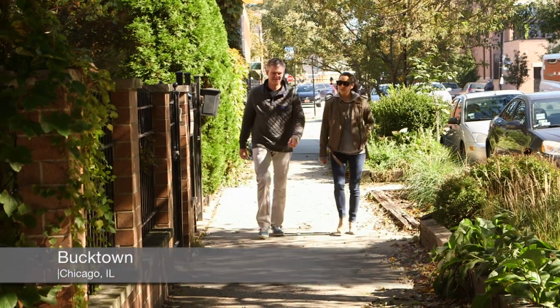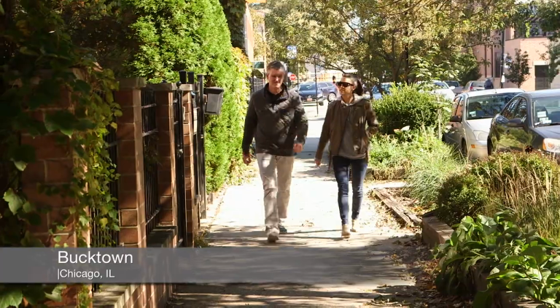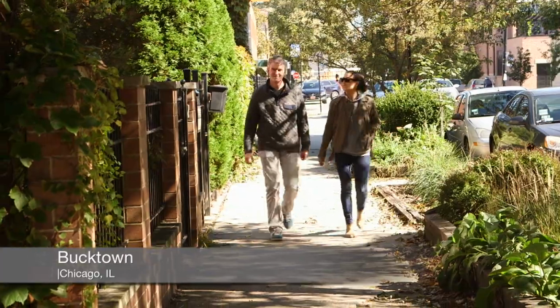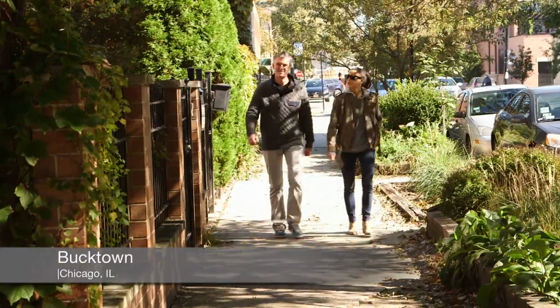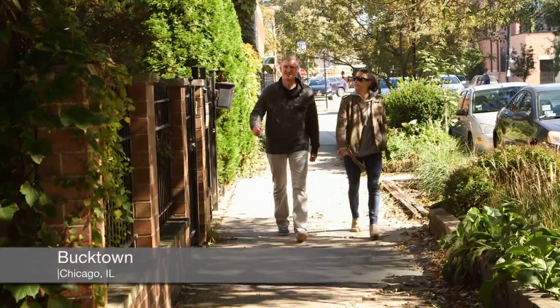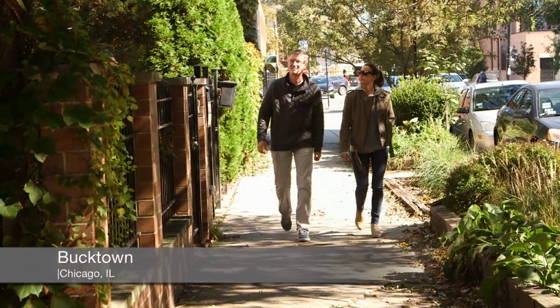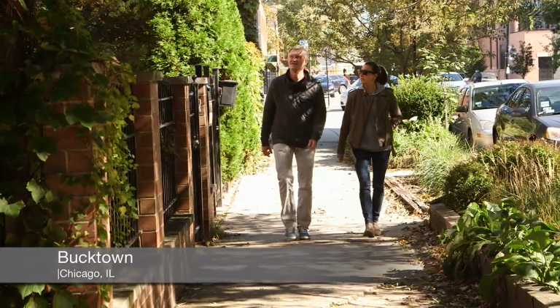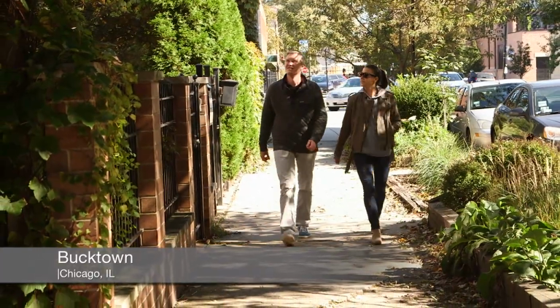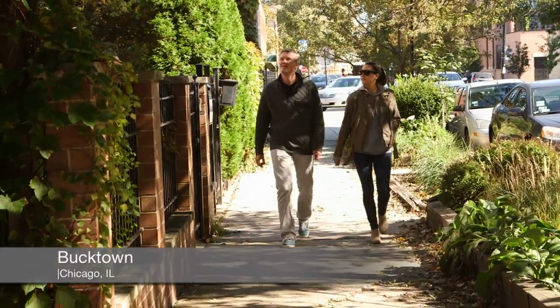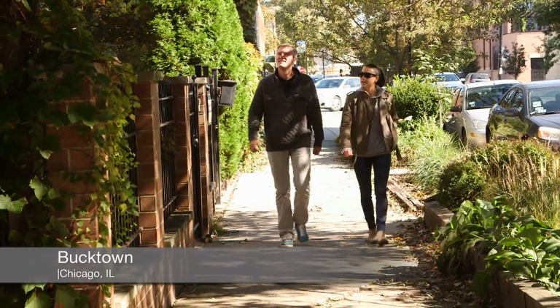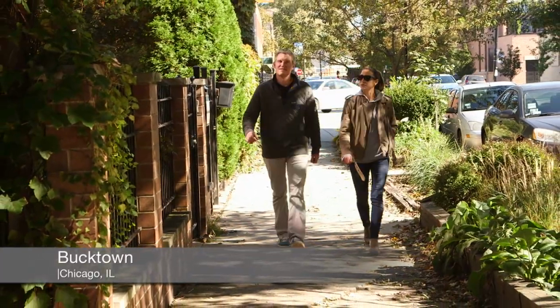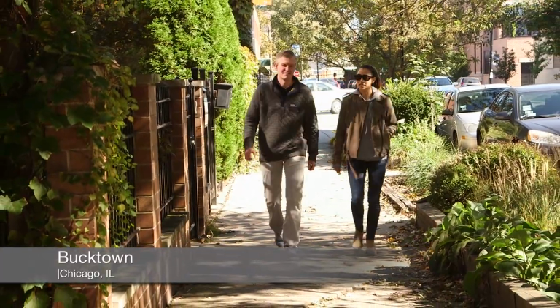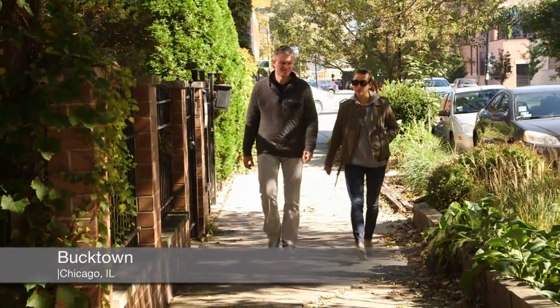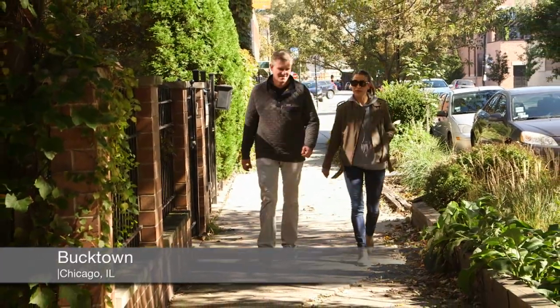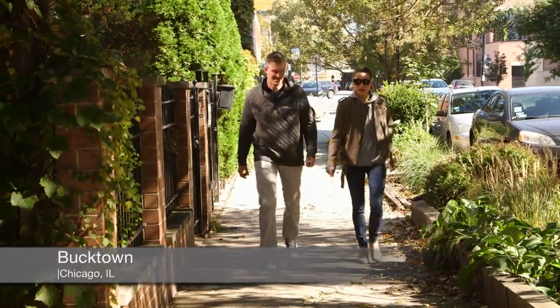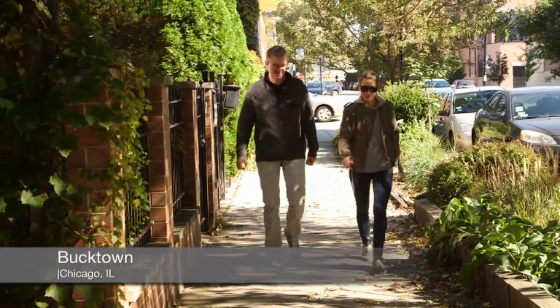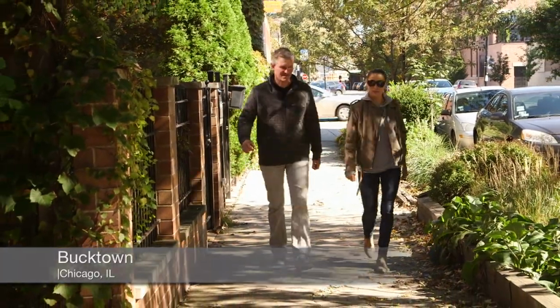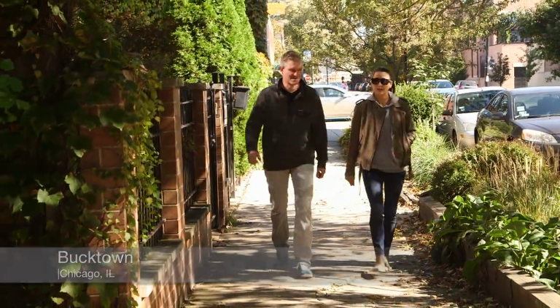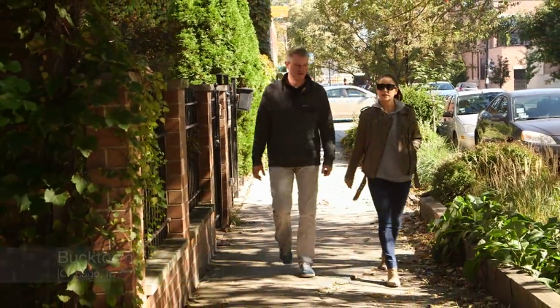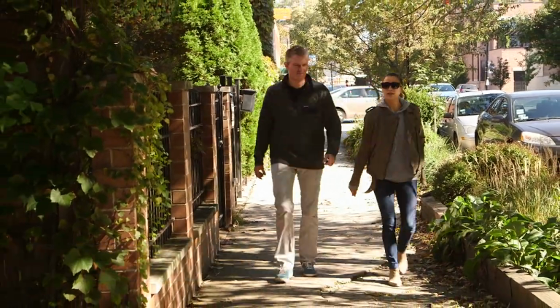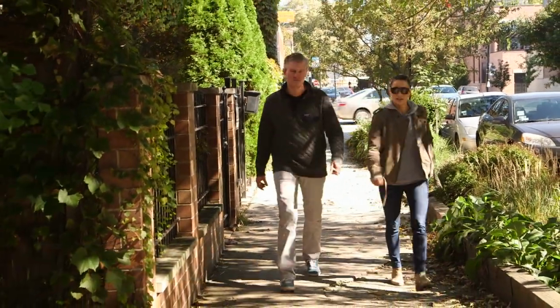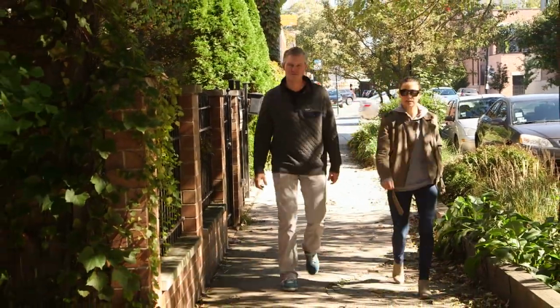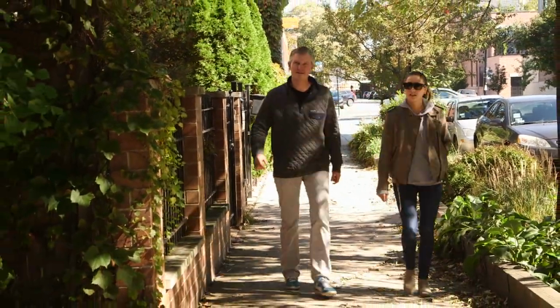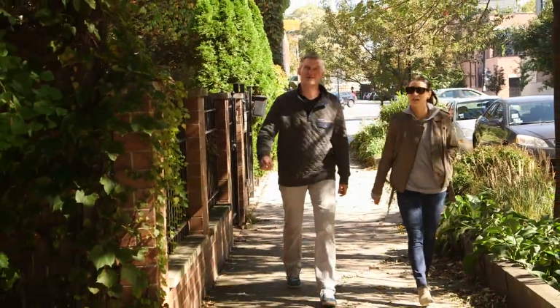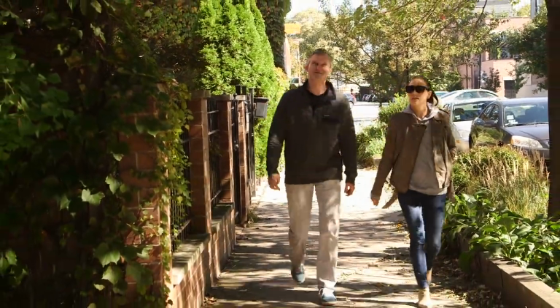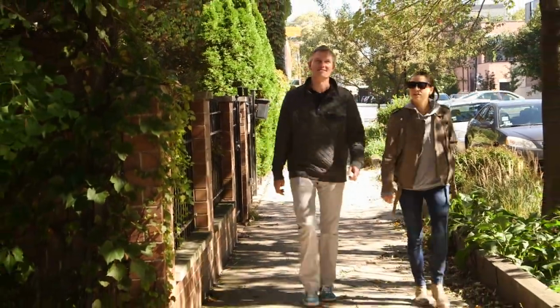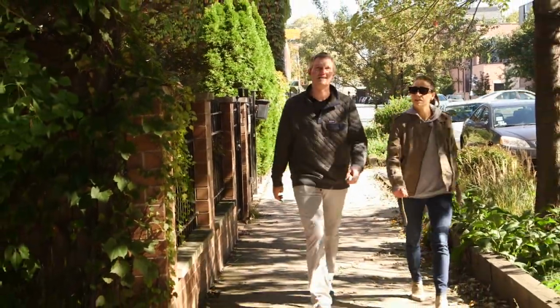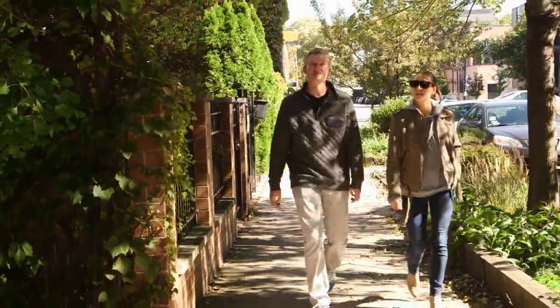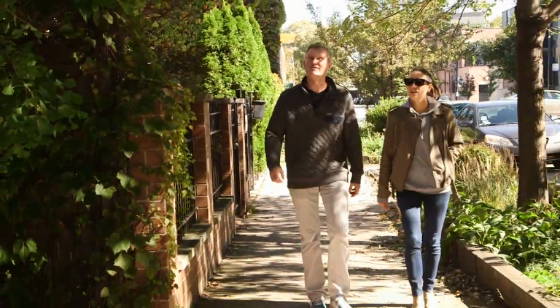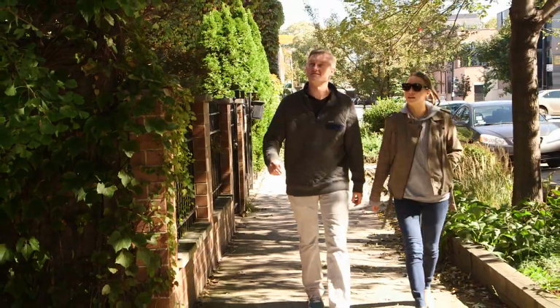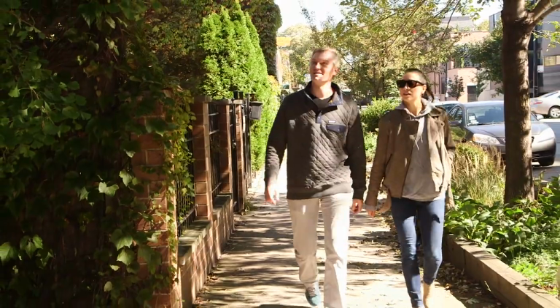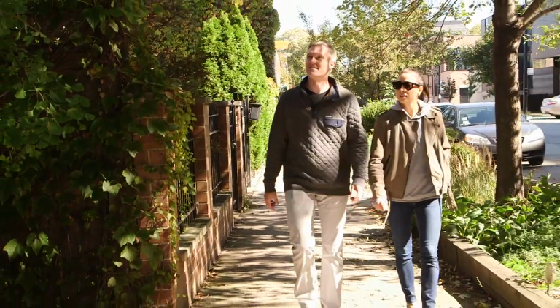Bucktown is just really a great neighborhood — it's blowing up. I'm really excited to see this house and meet this client.